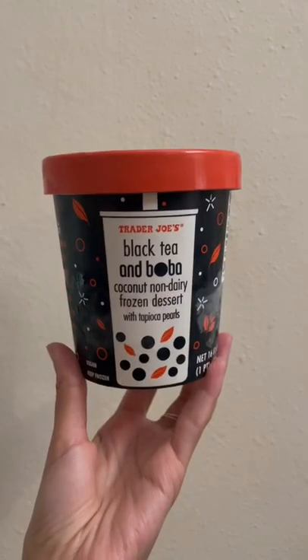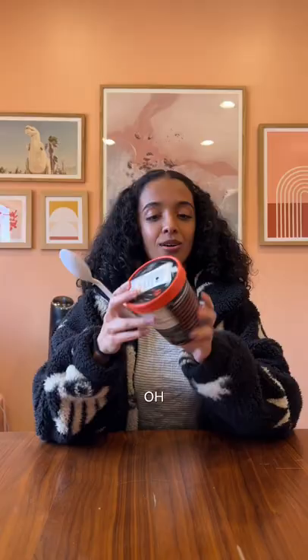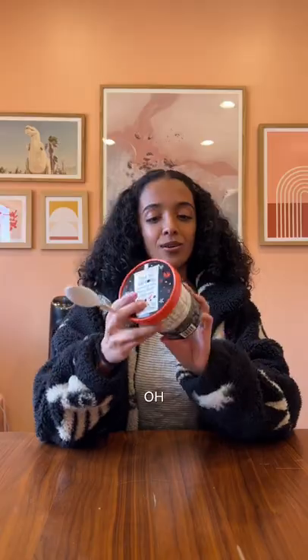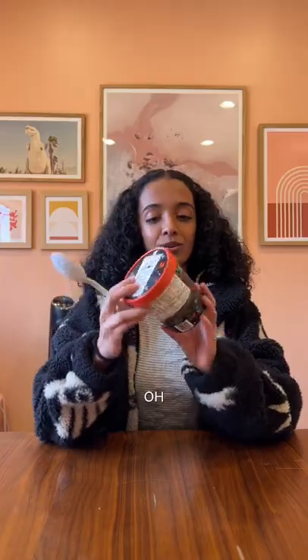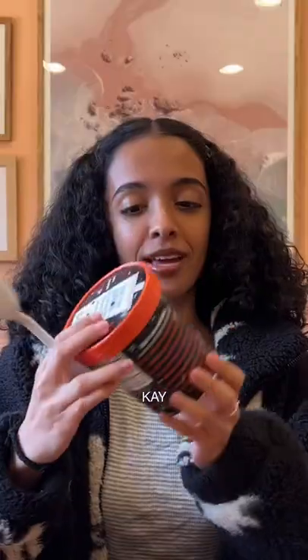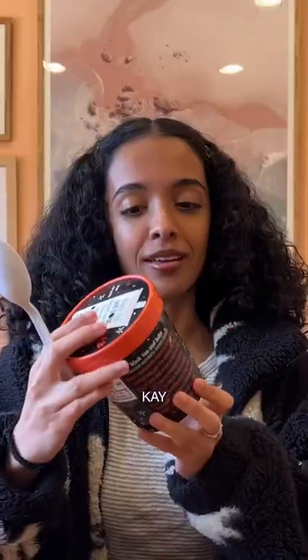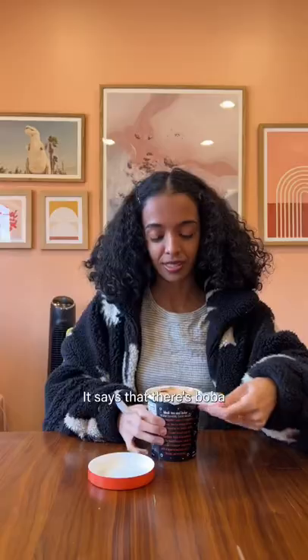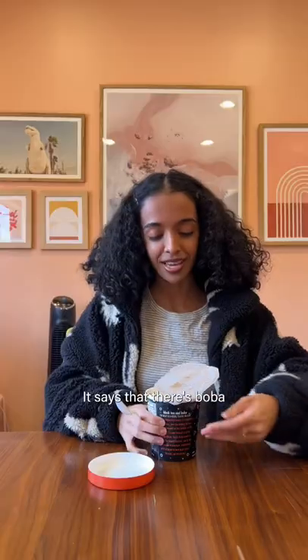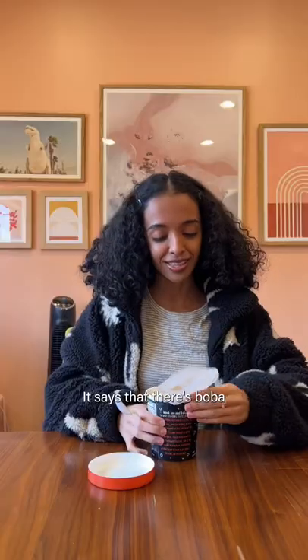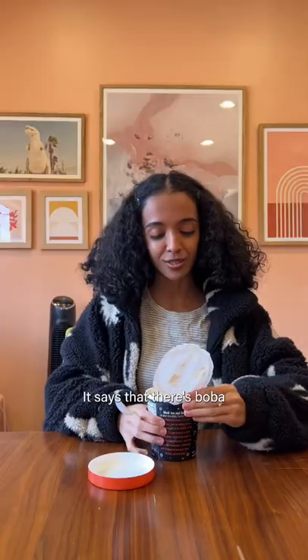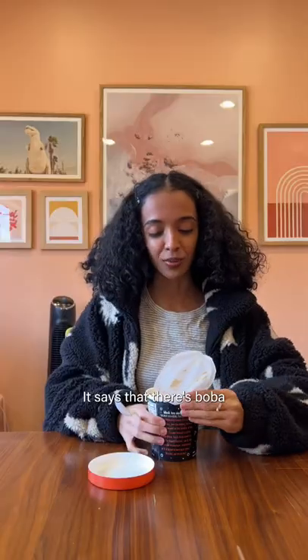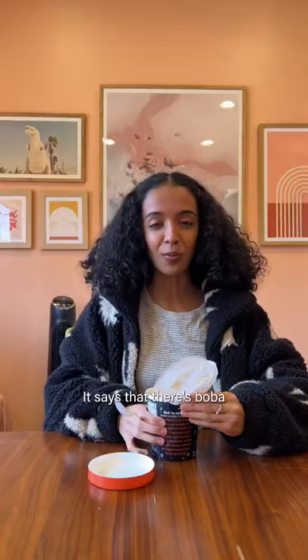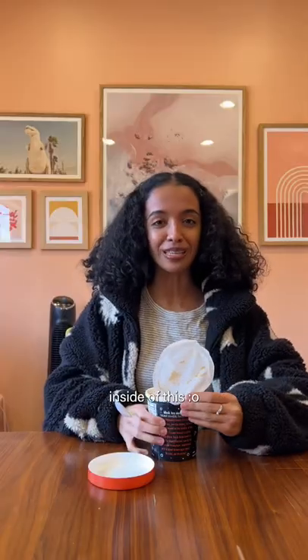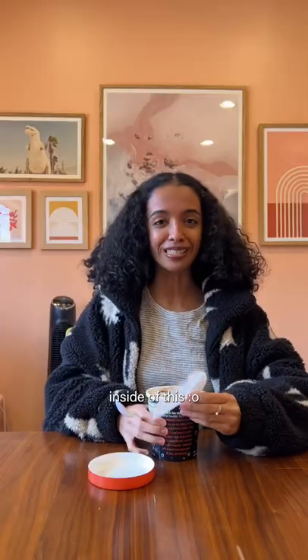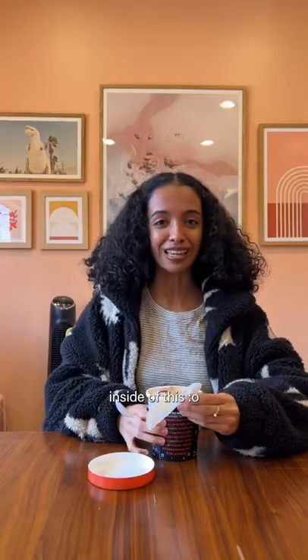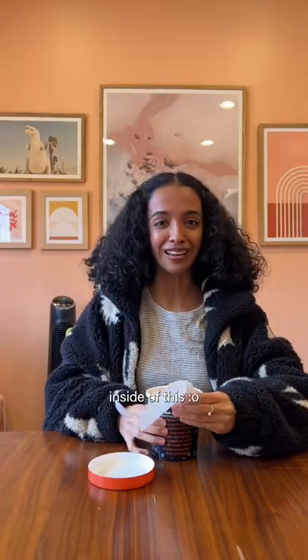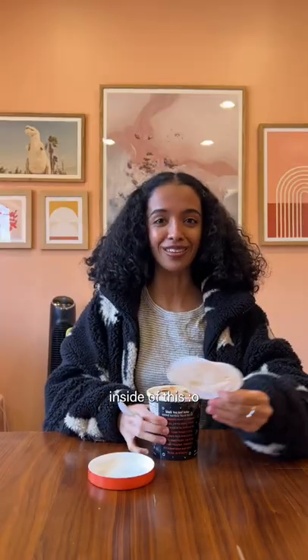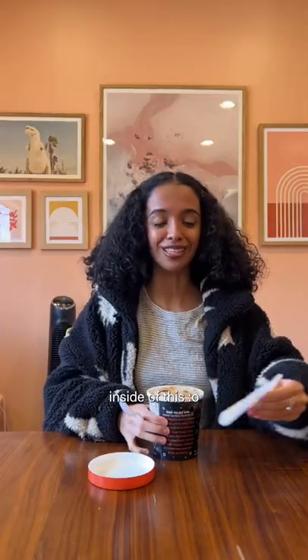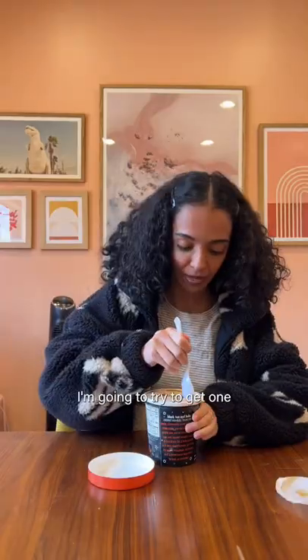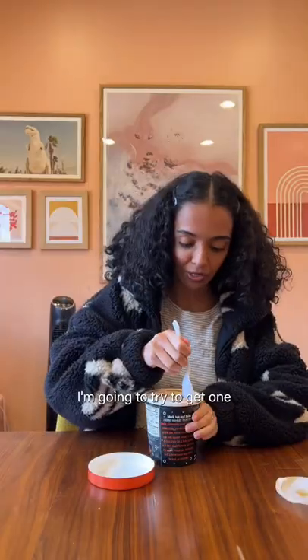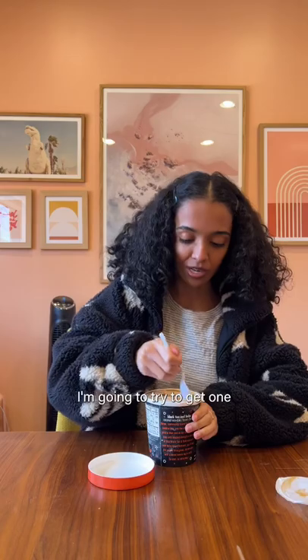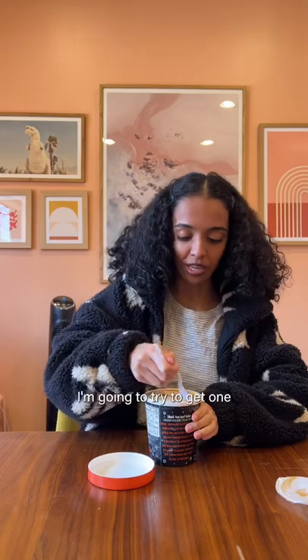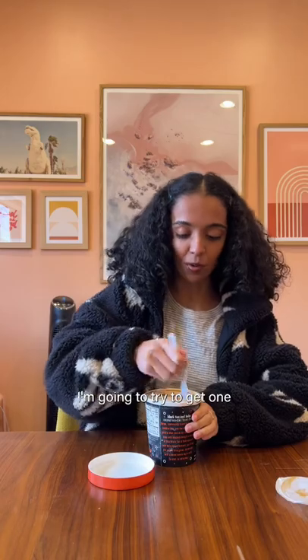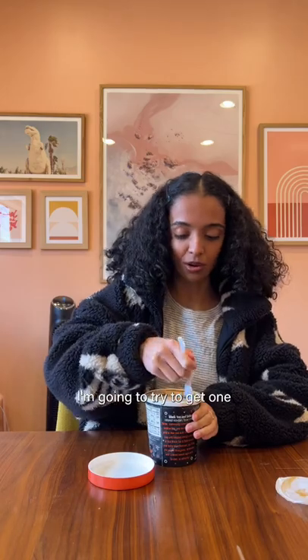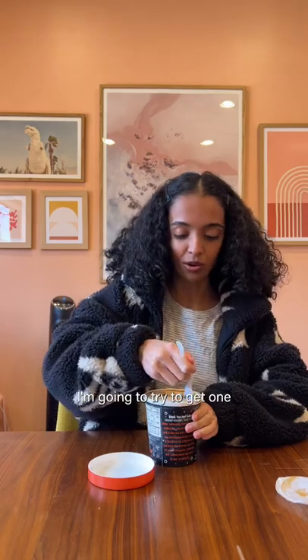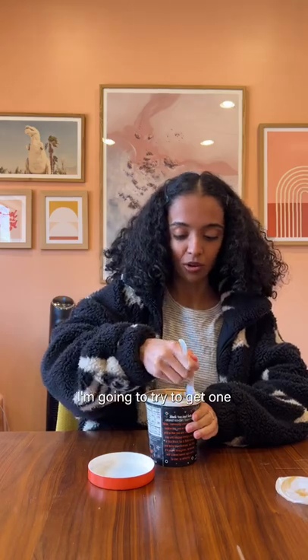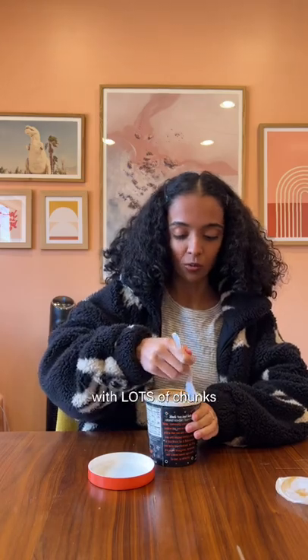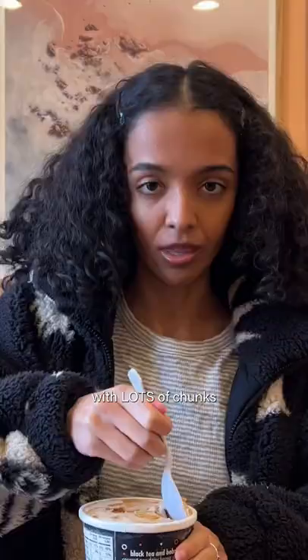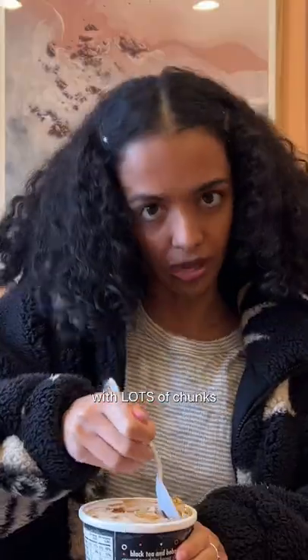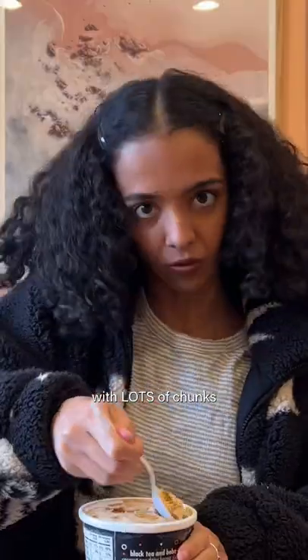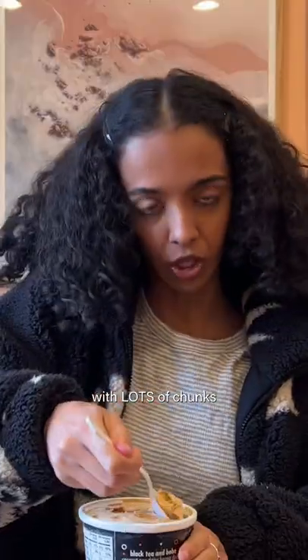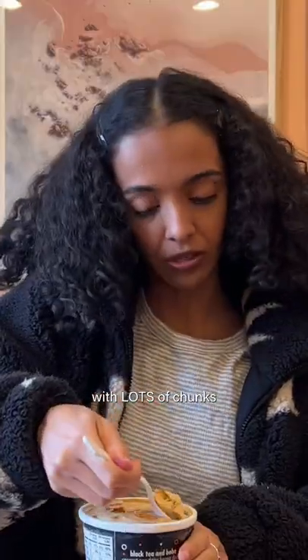Oh okay! It says that there's boba inside of this. I'm gonna try to get one with lots of chunks.